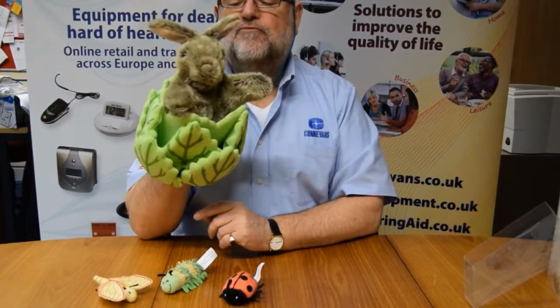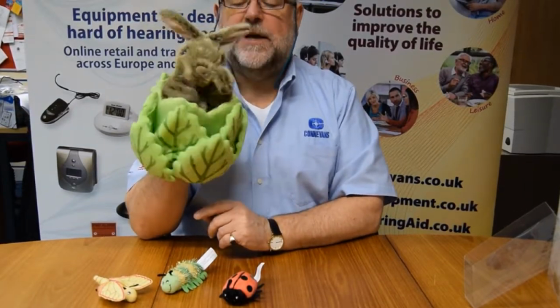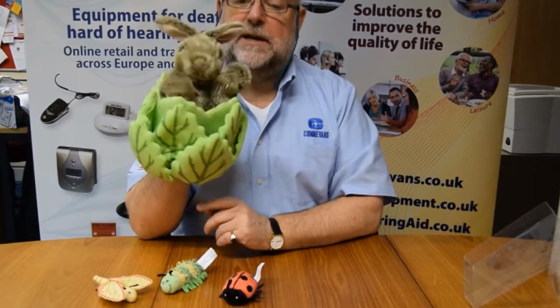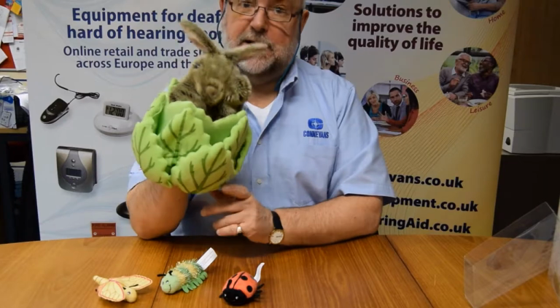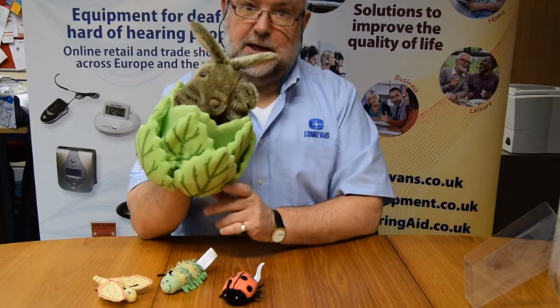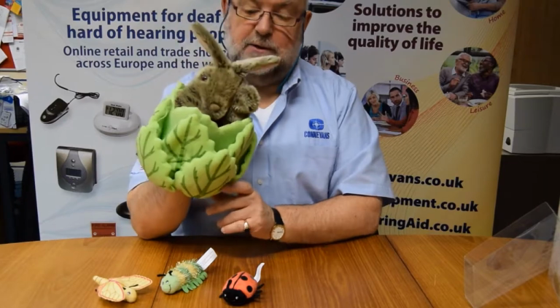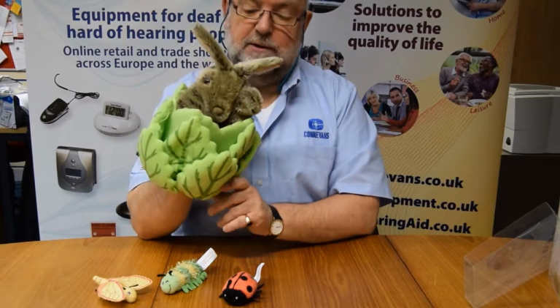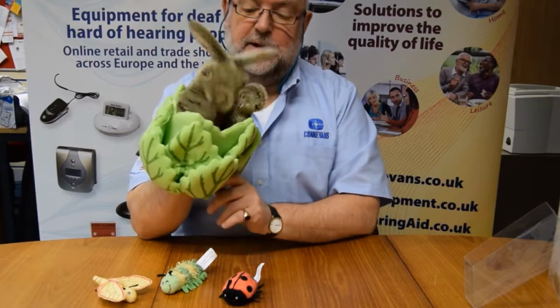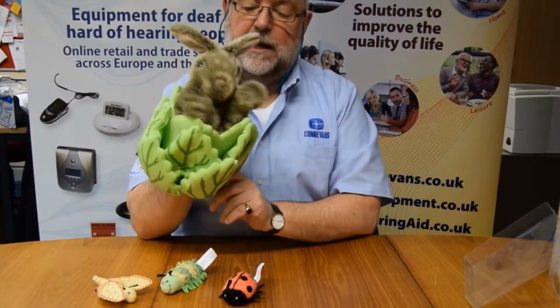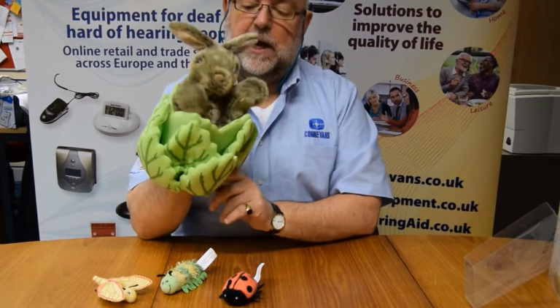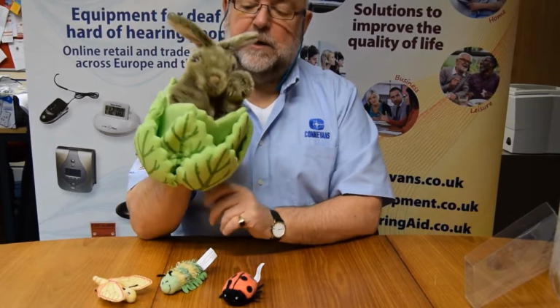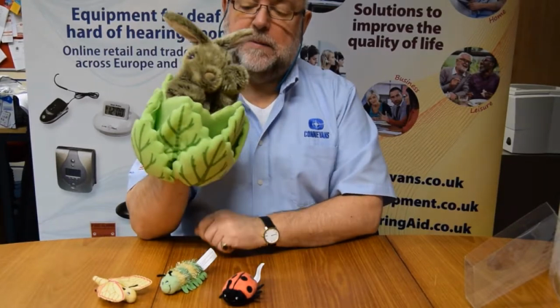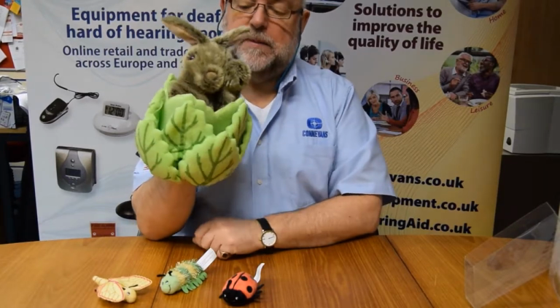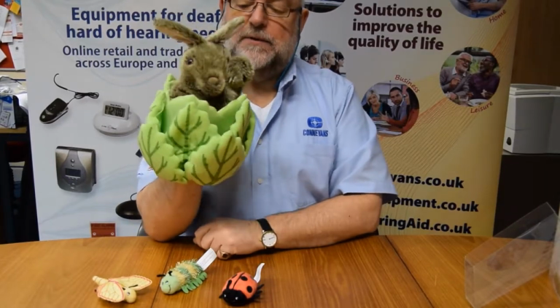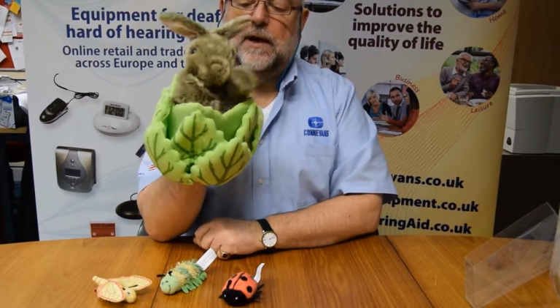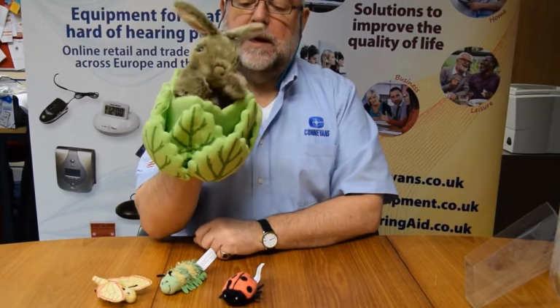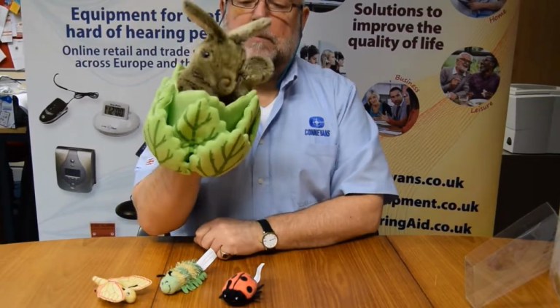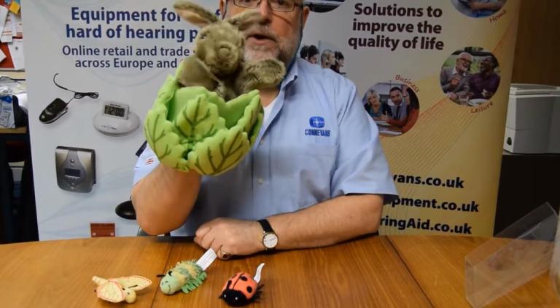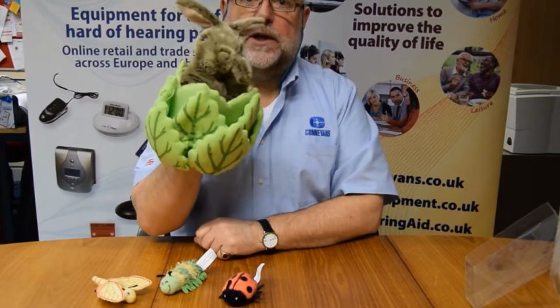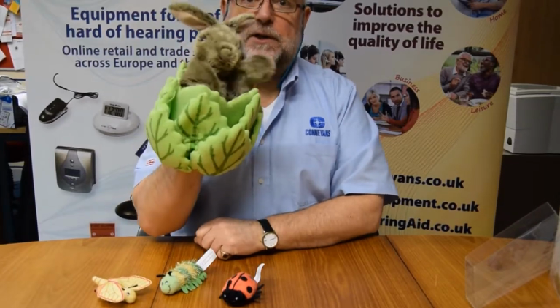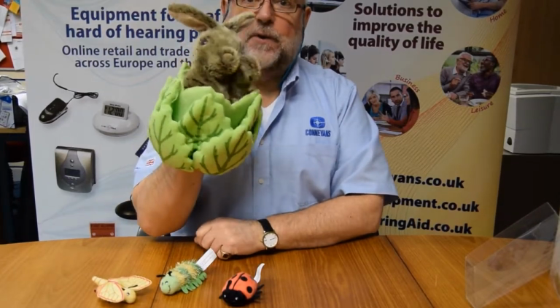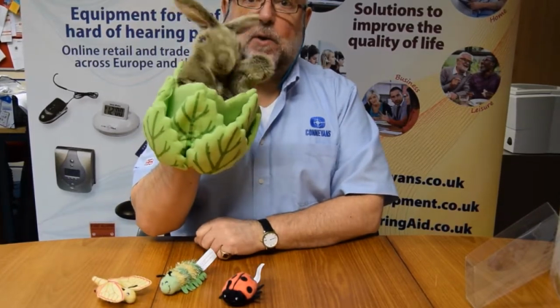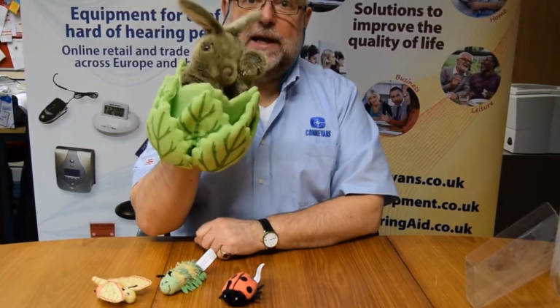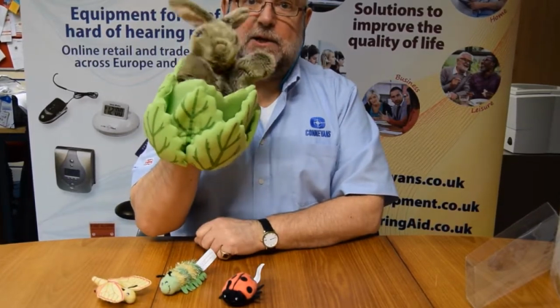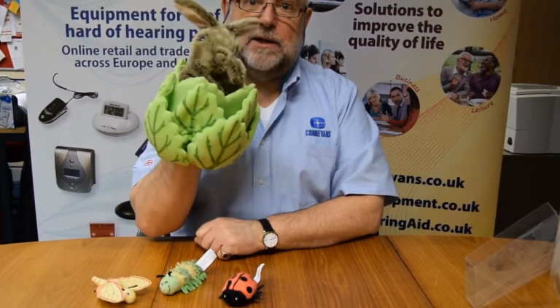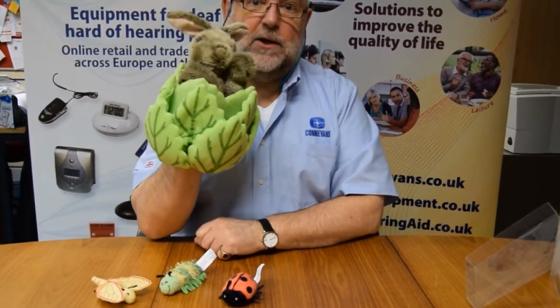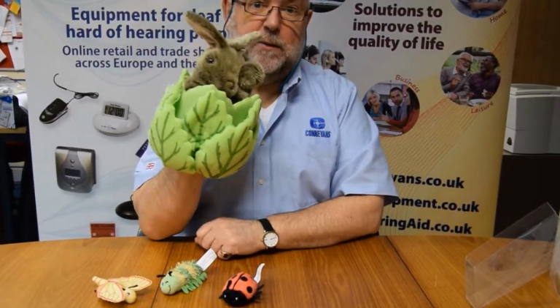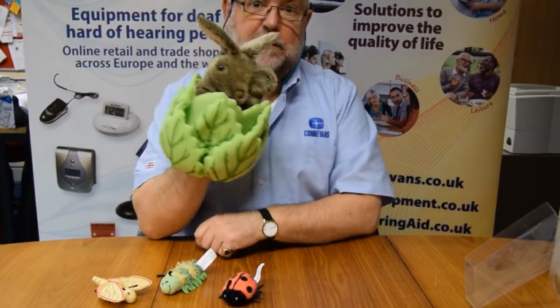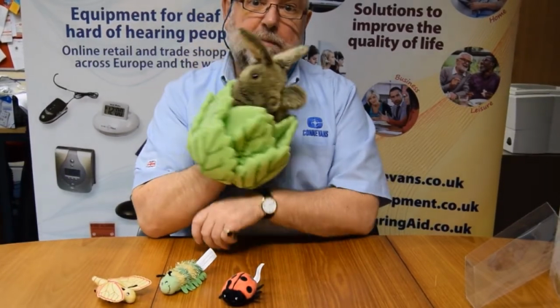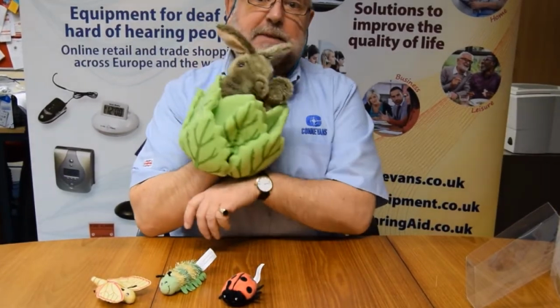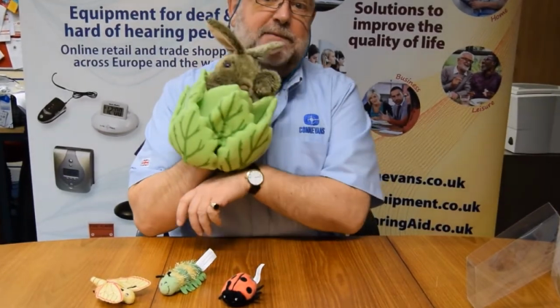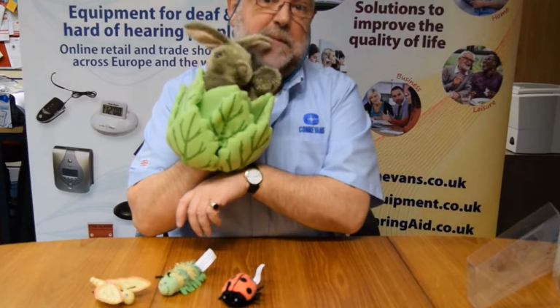Really, really cute. Hideaway puppets for boys and girls of all ages, including one of the Puppet Company's new ones.